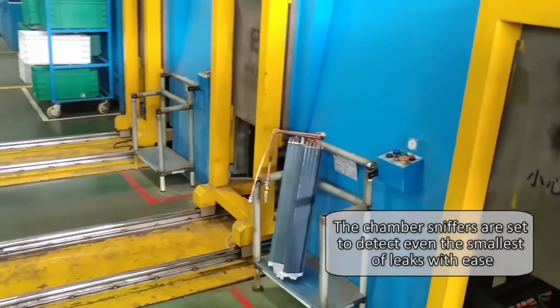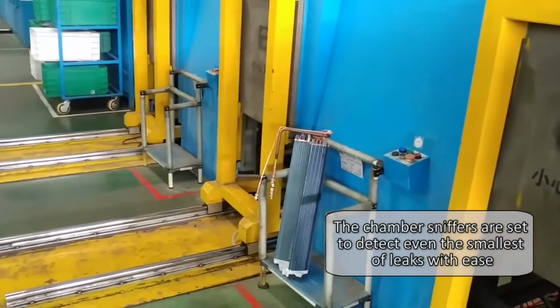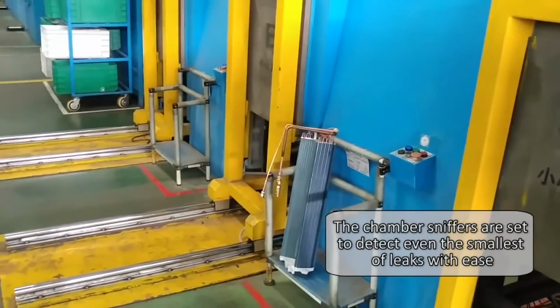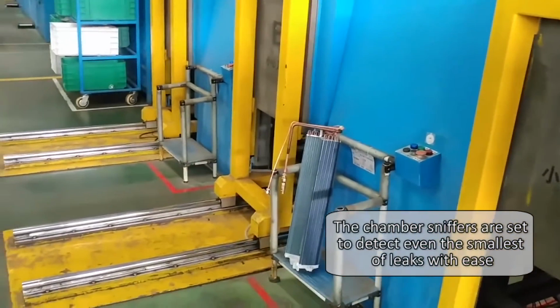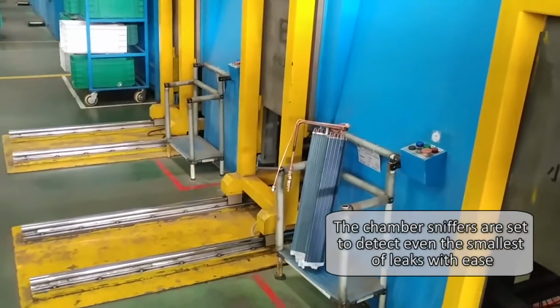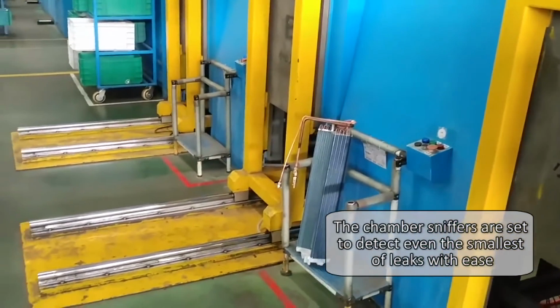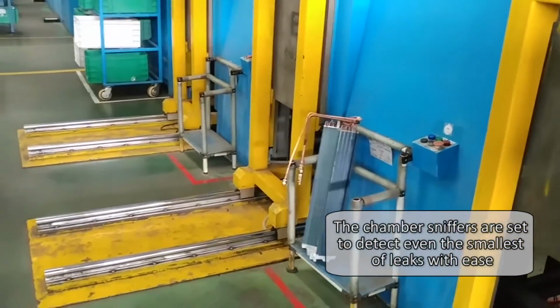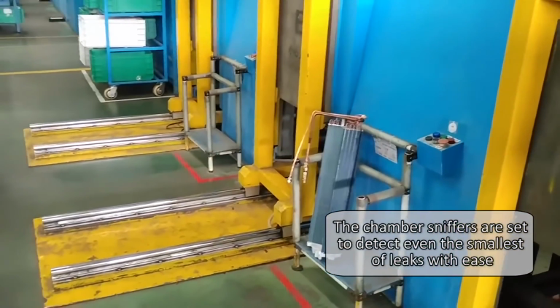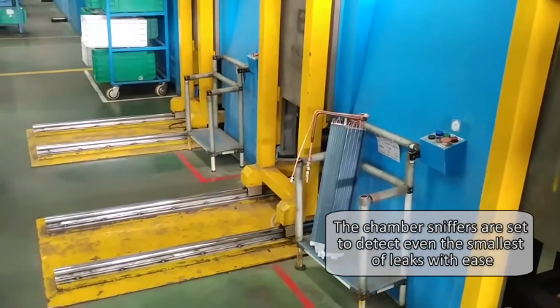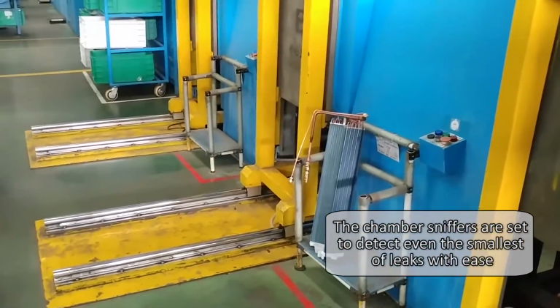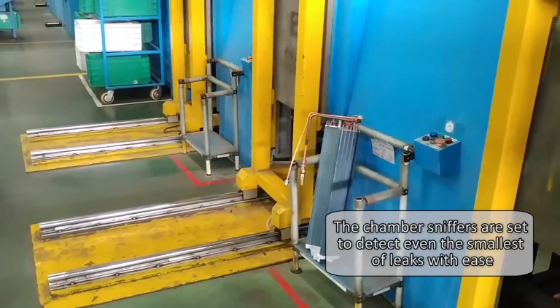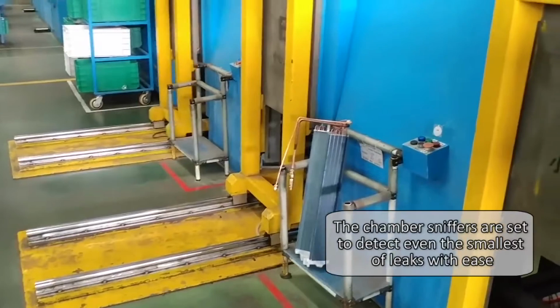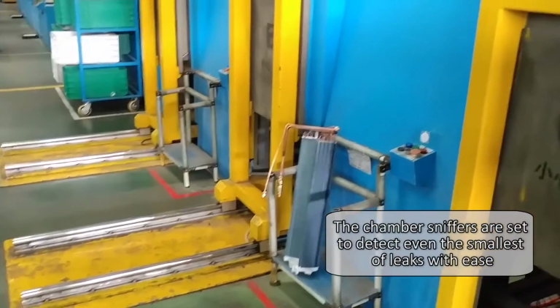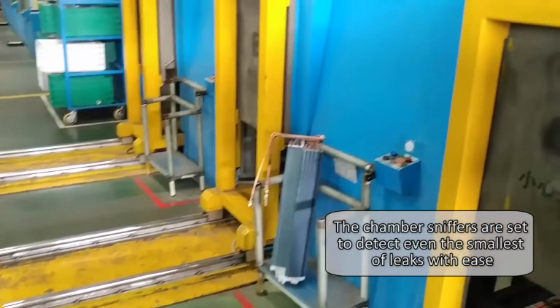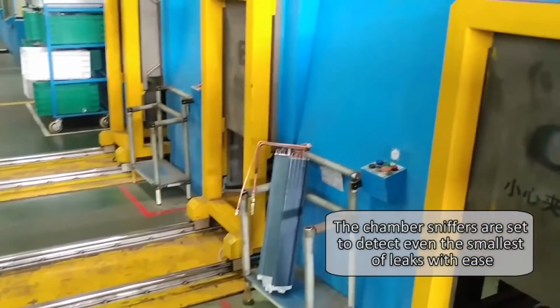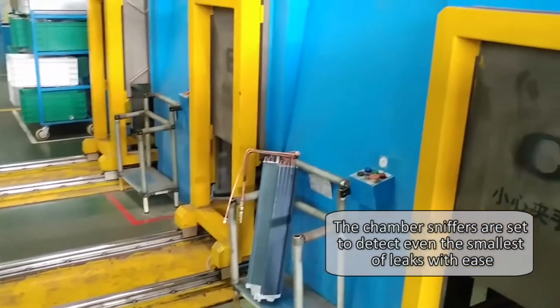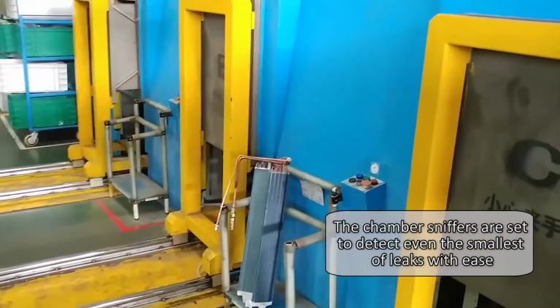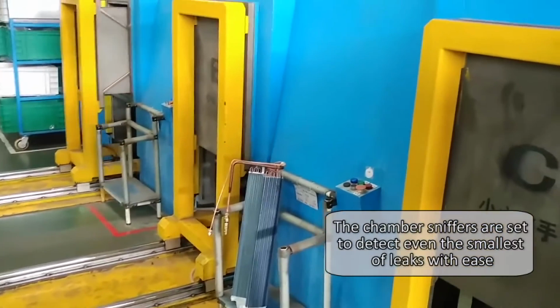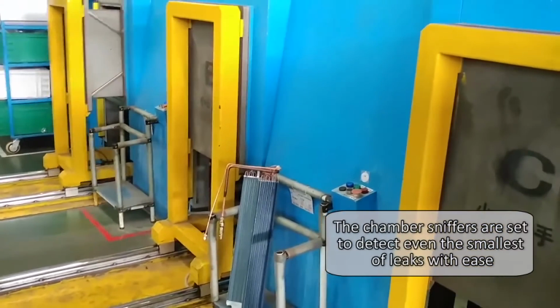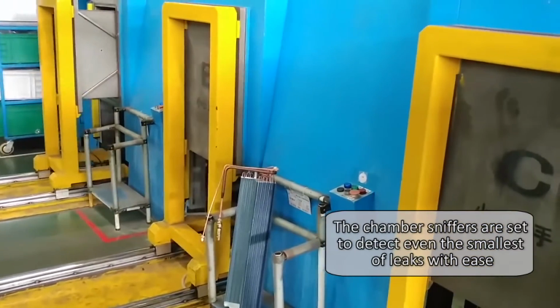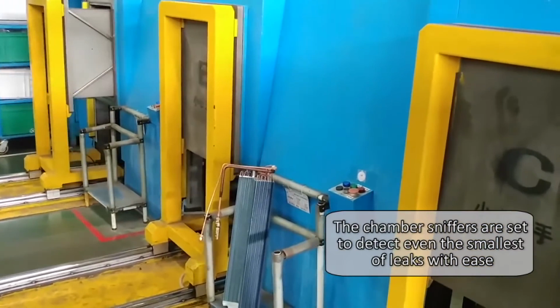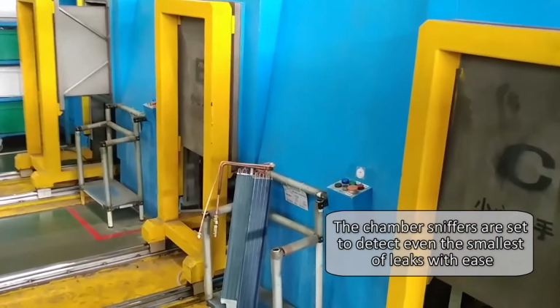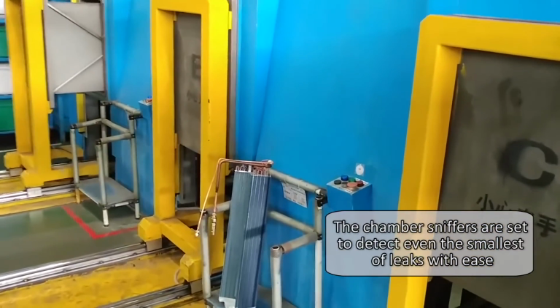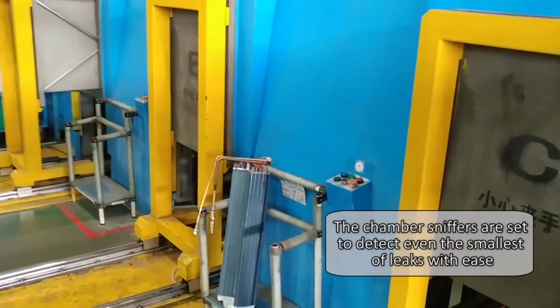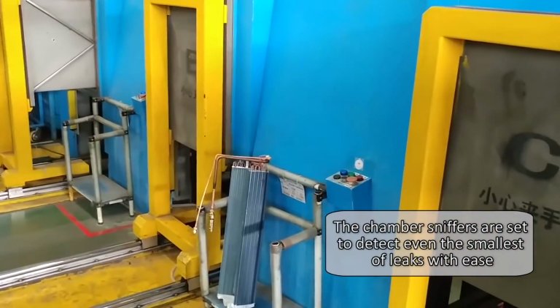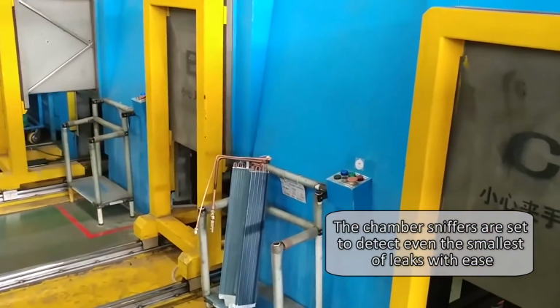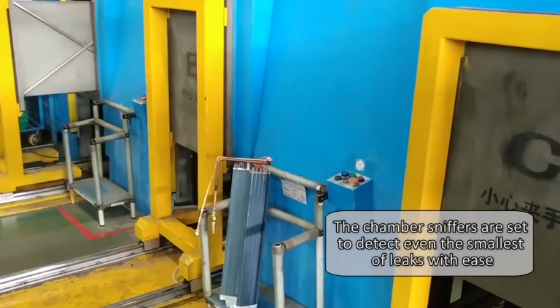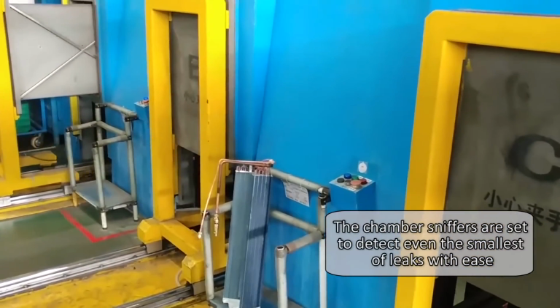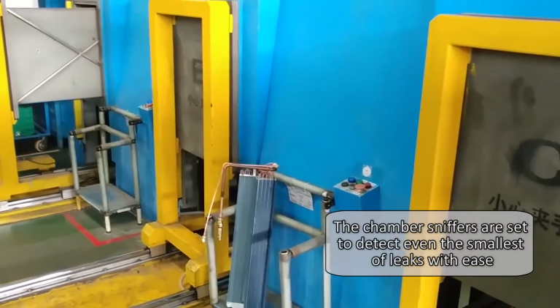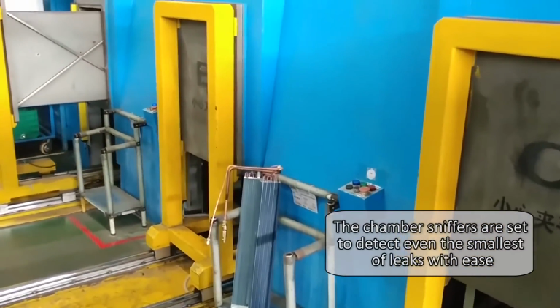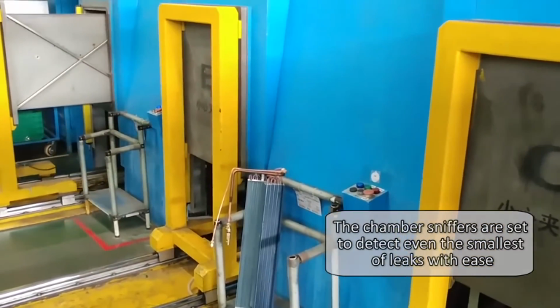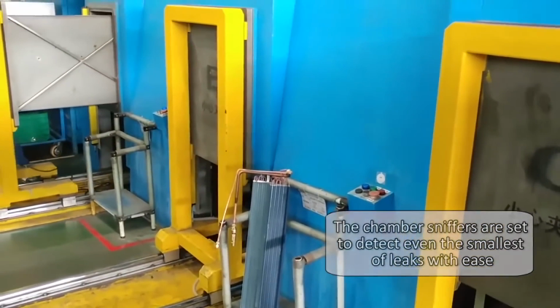Computers record each tested component's serial number and release only those that pass the test for assembly.